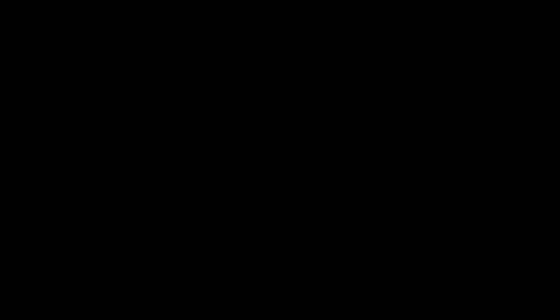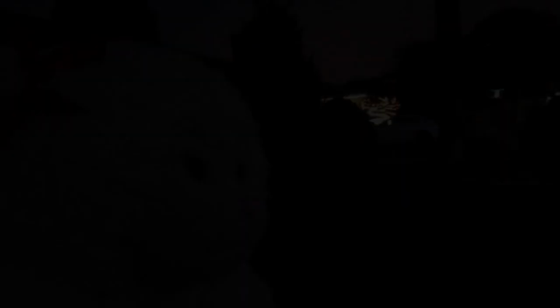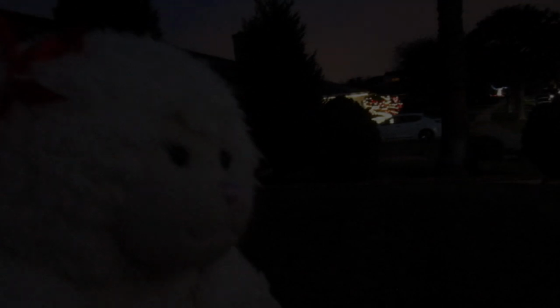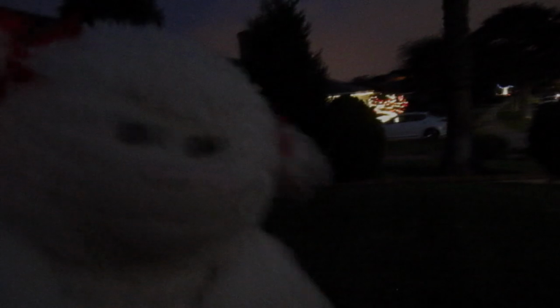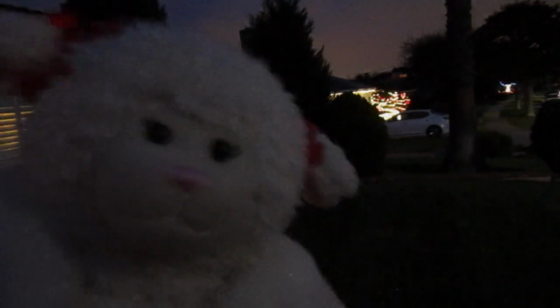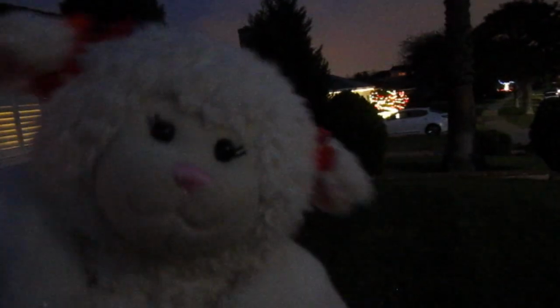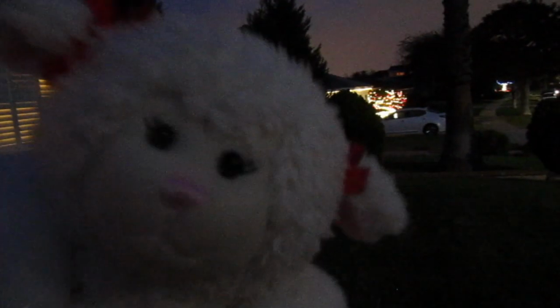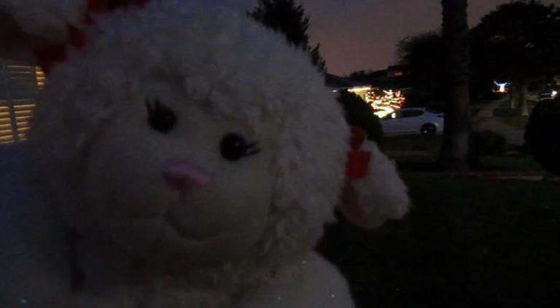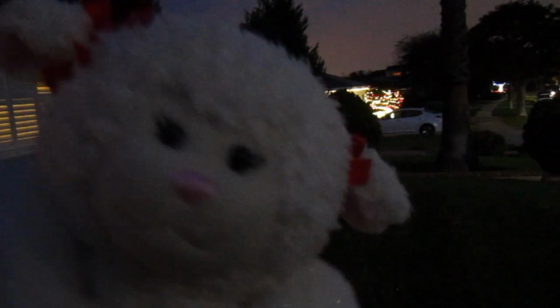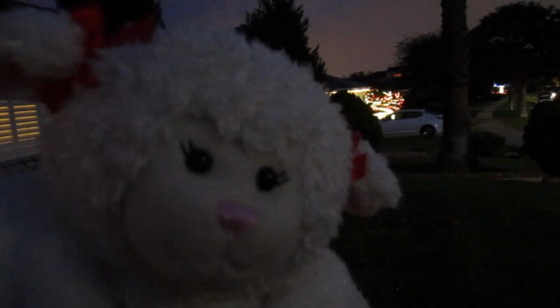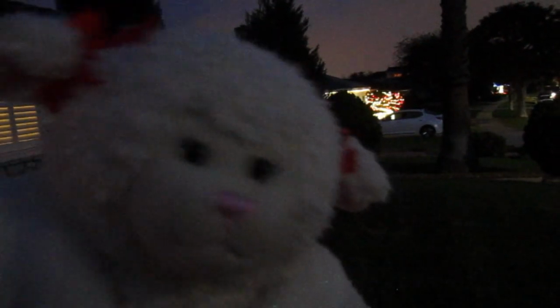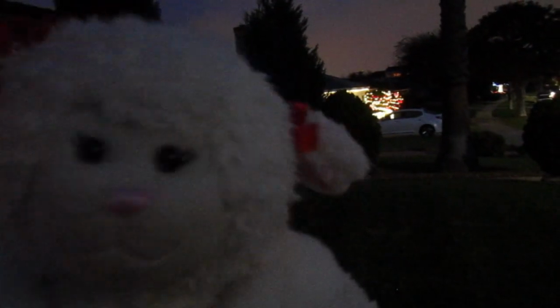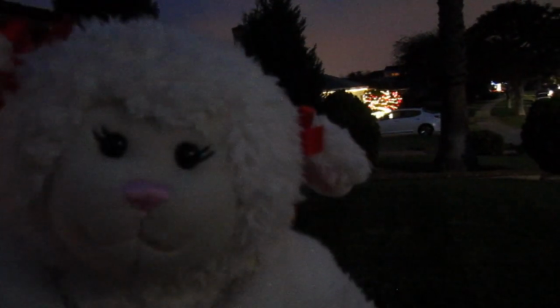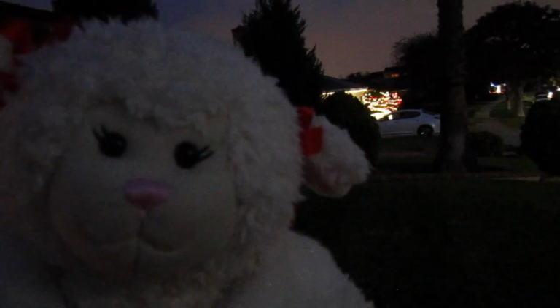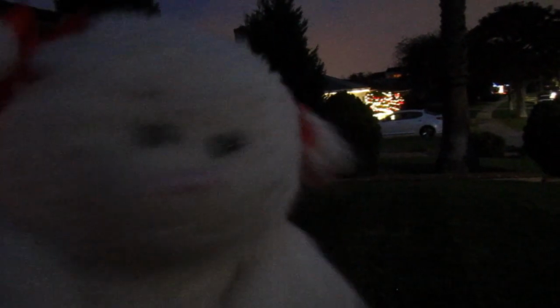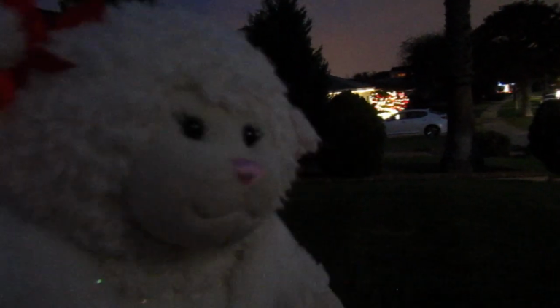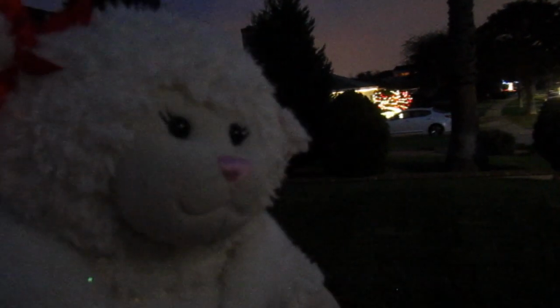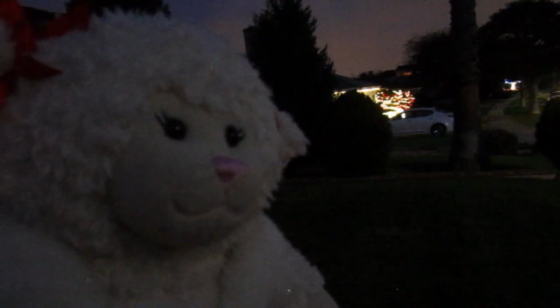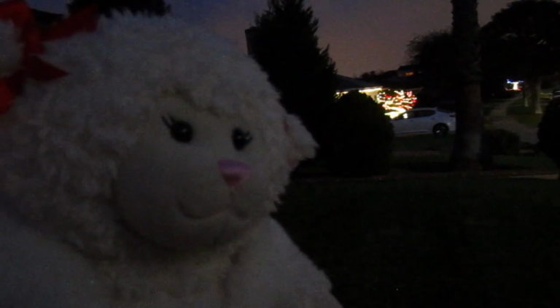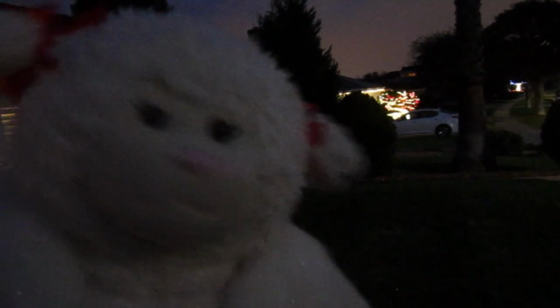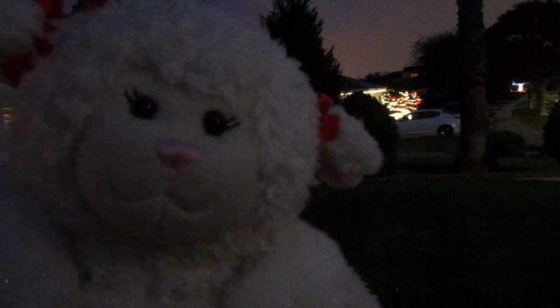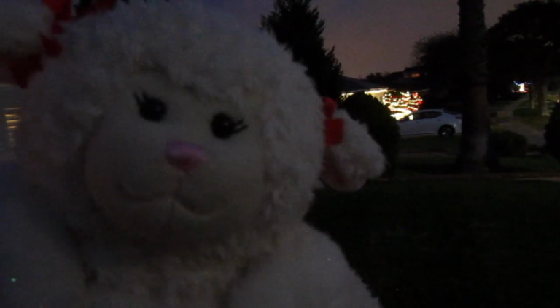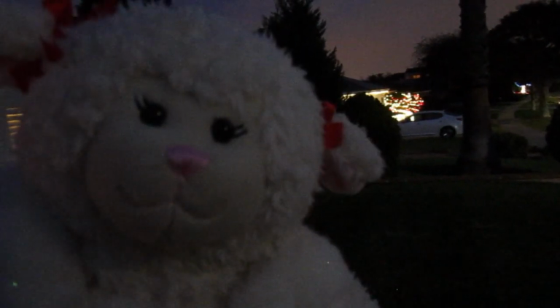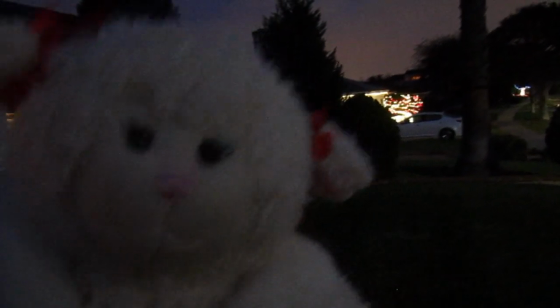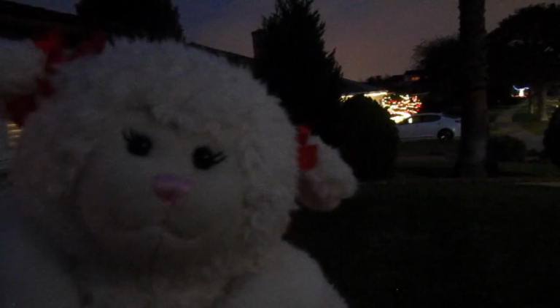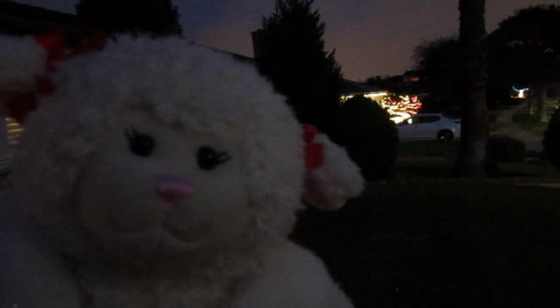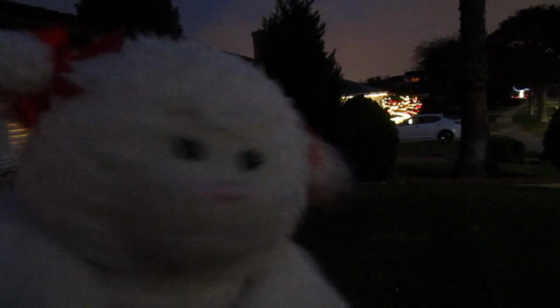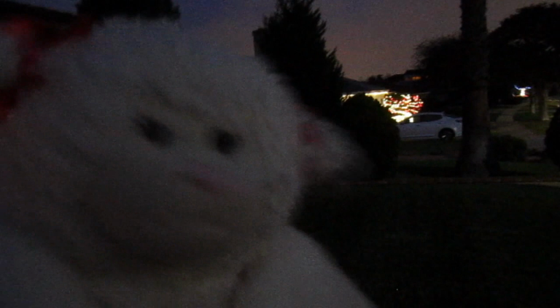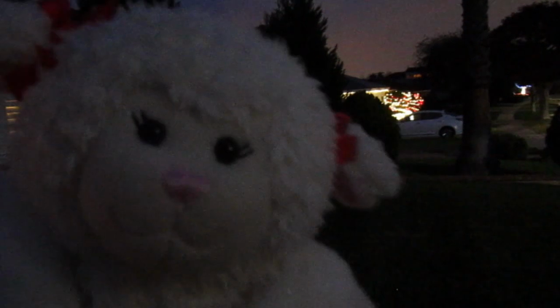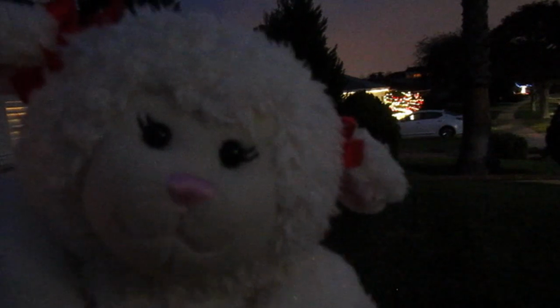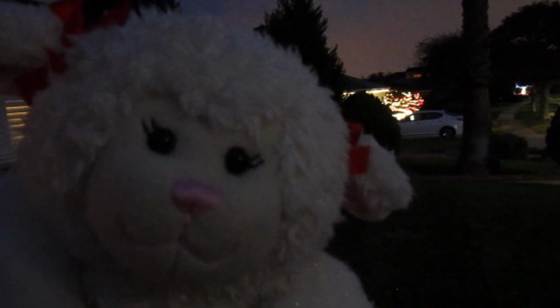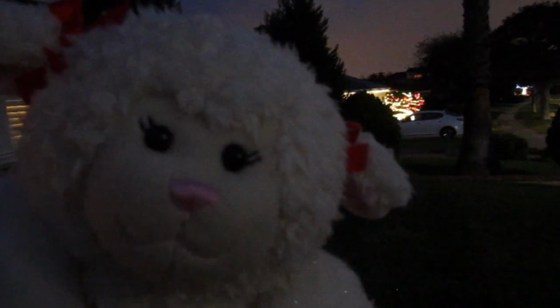This is going to be my Christmas decoration video, and behind me here you will see our decorations. So let's get started.